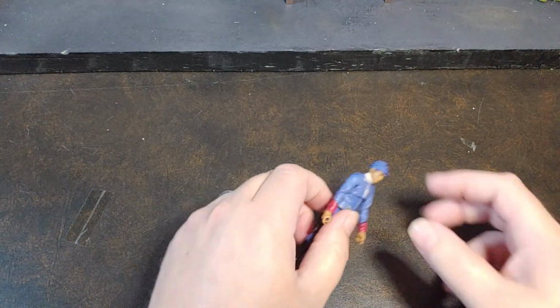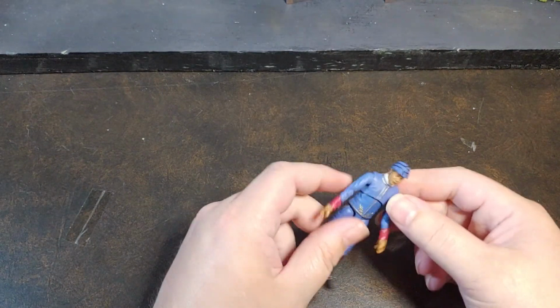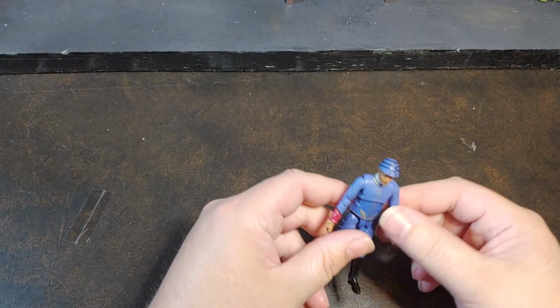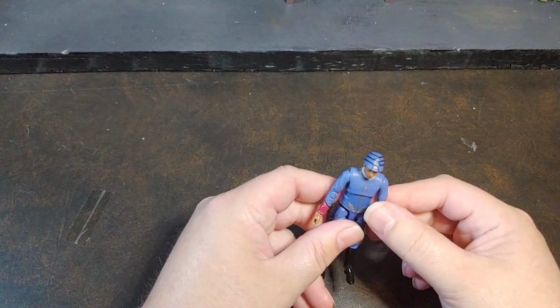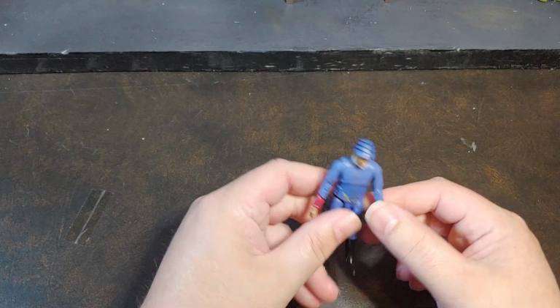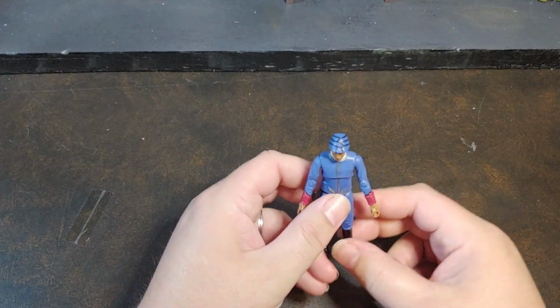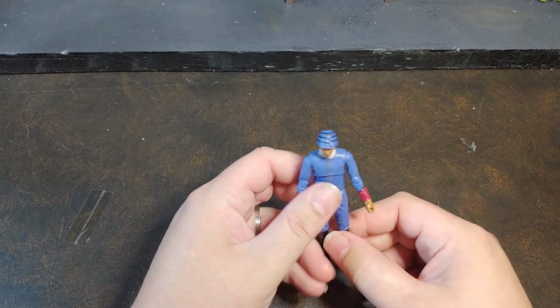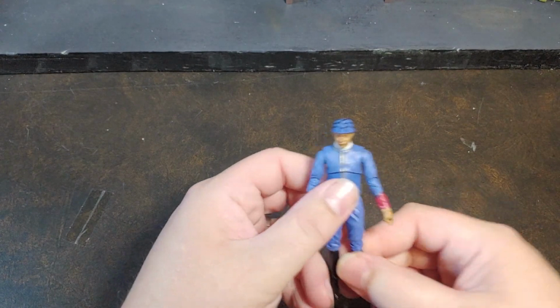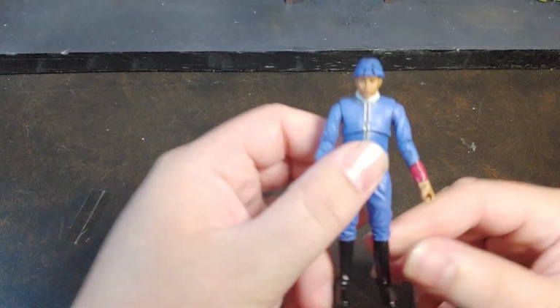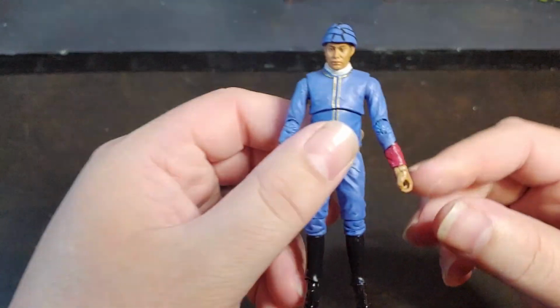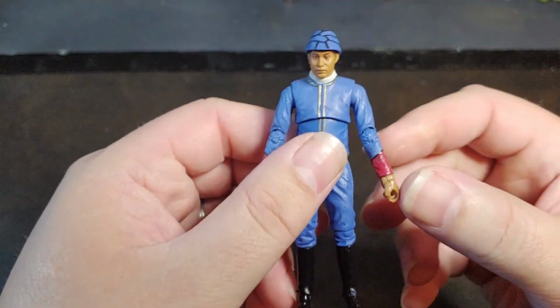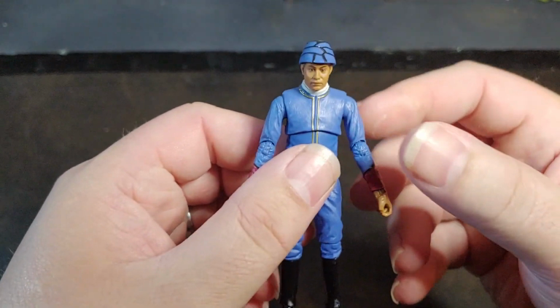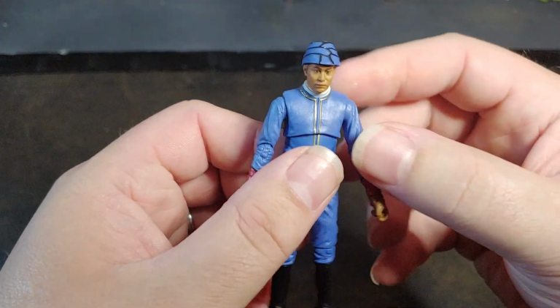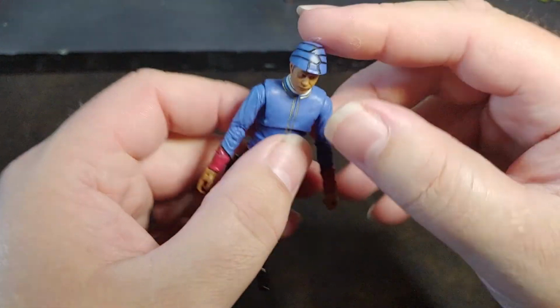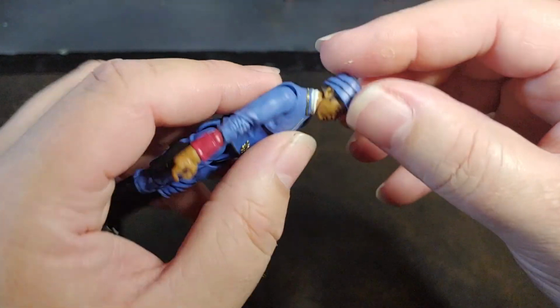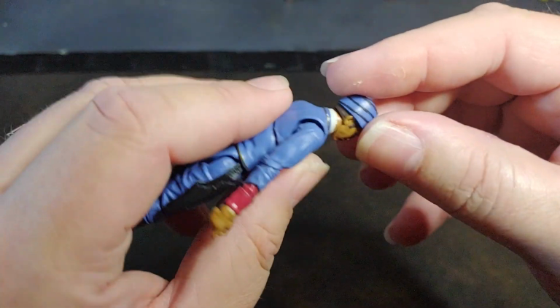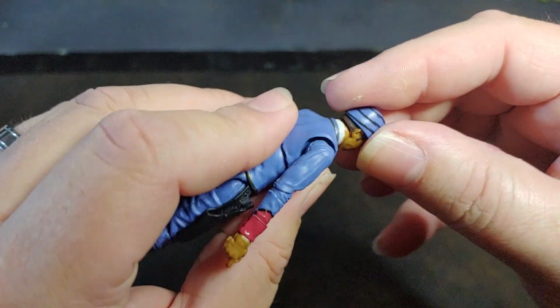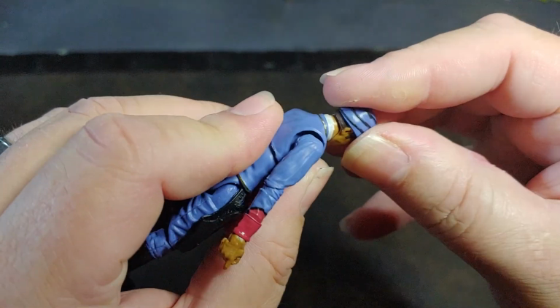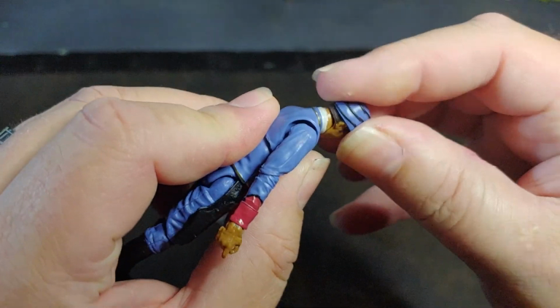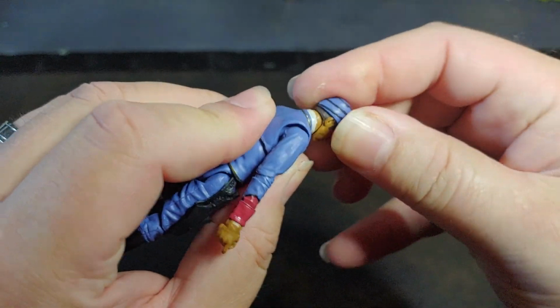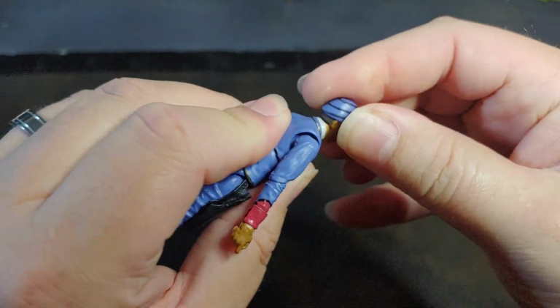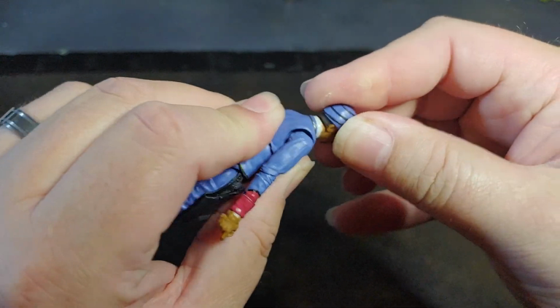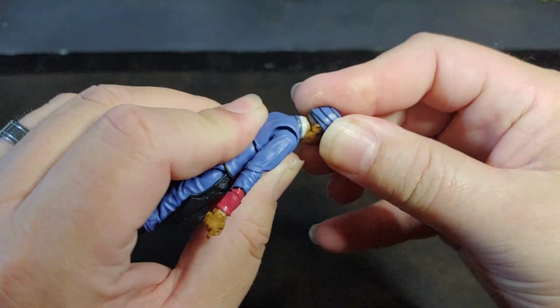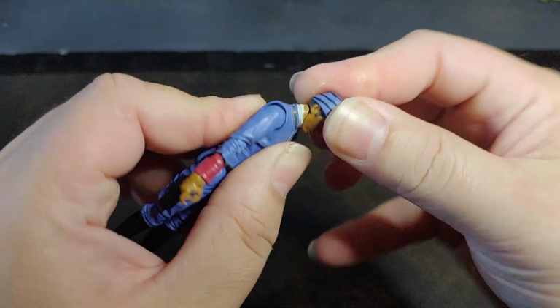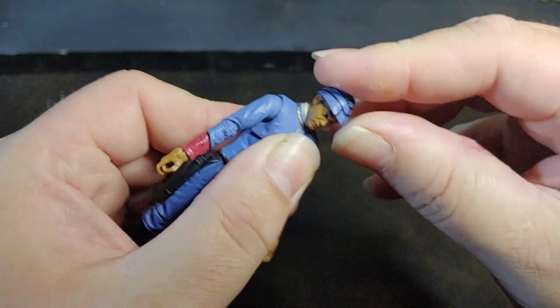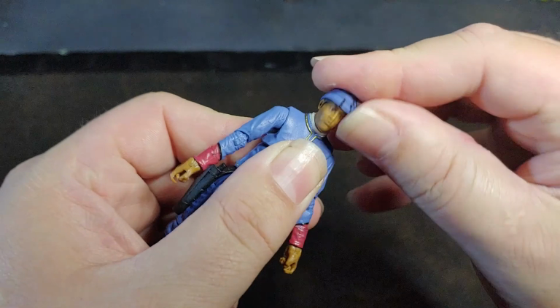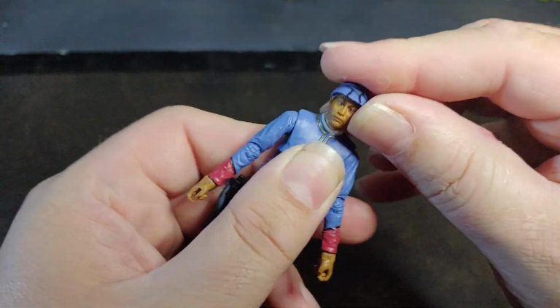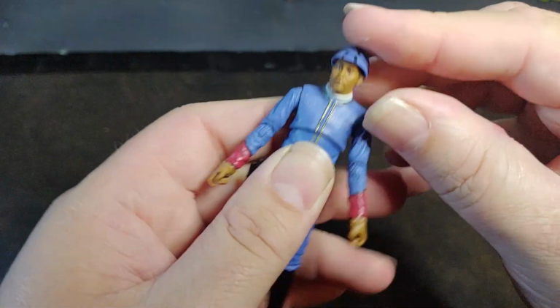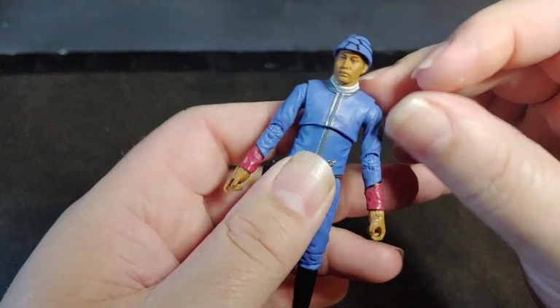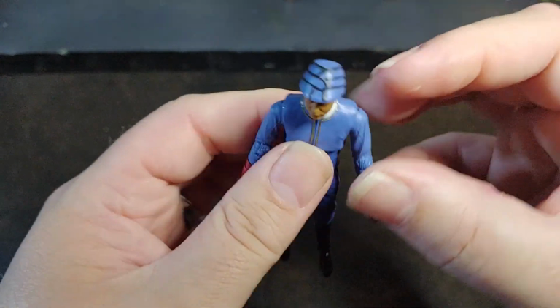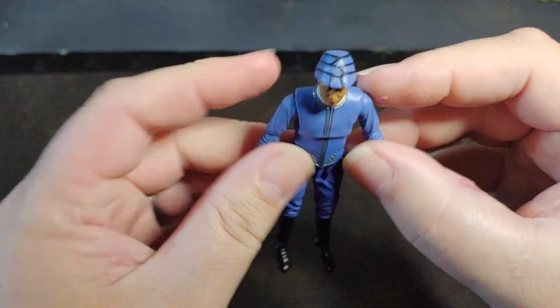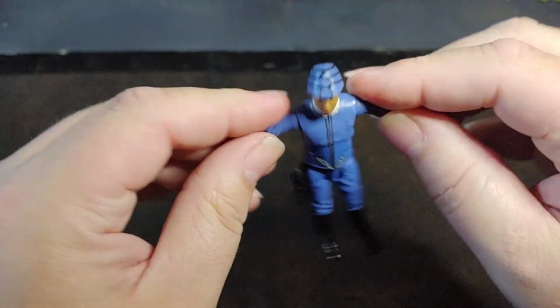There is Isdam. He does have the double ball joint neck and a unique head sculpt.